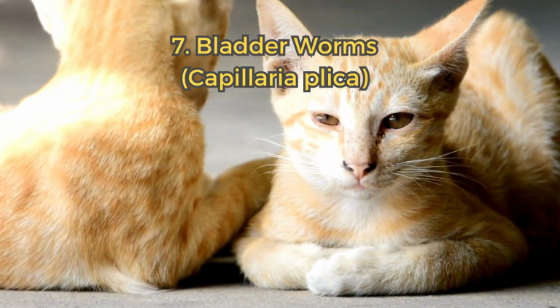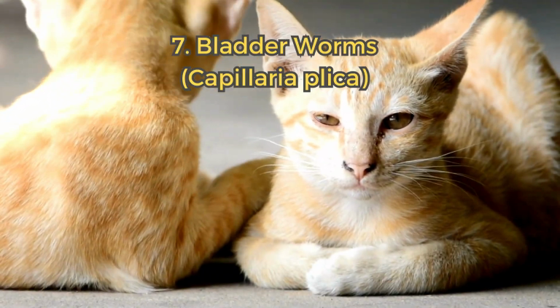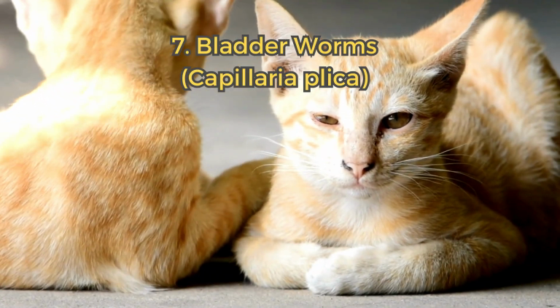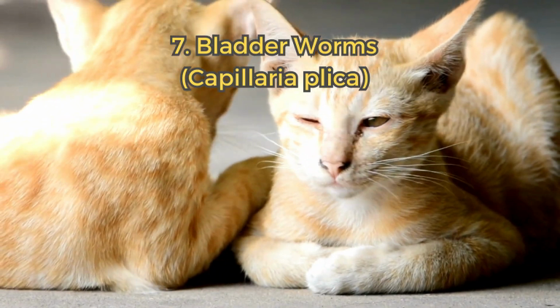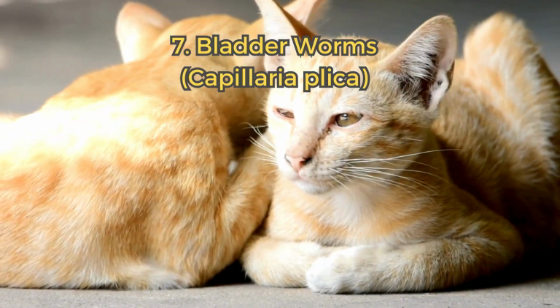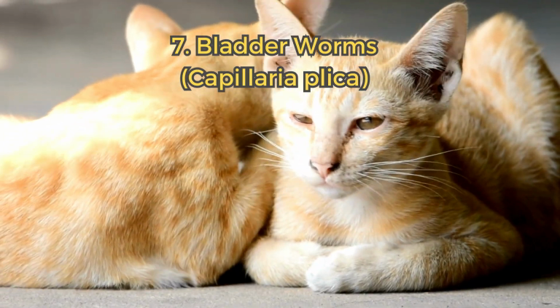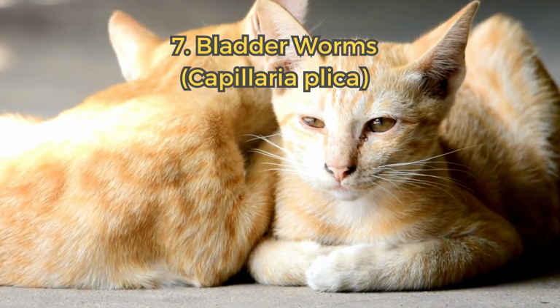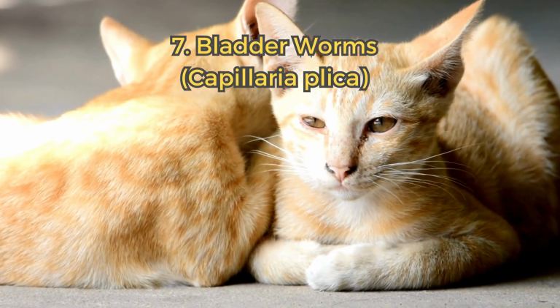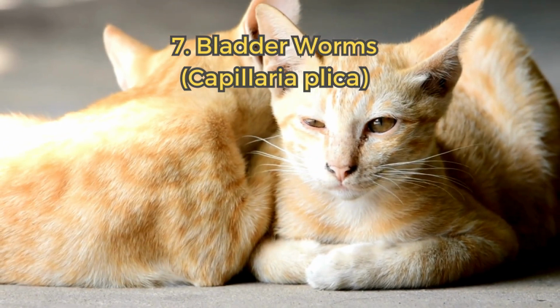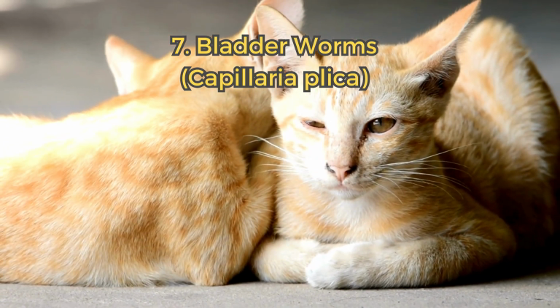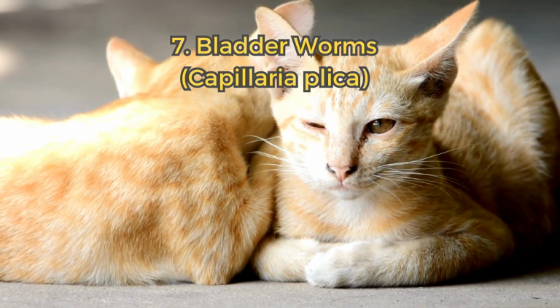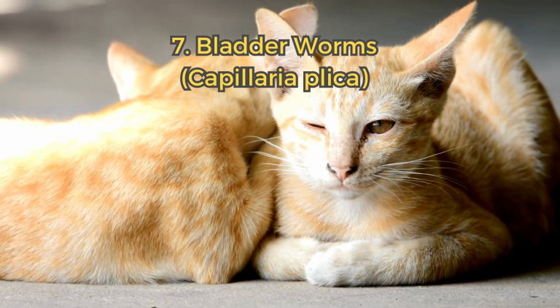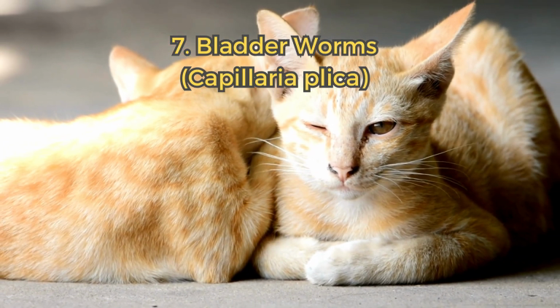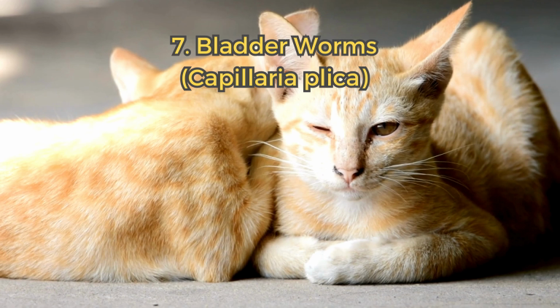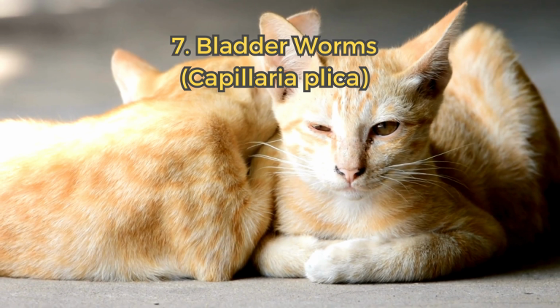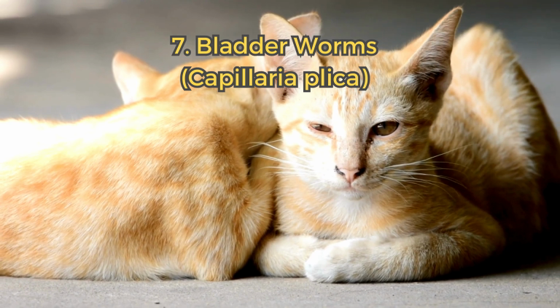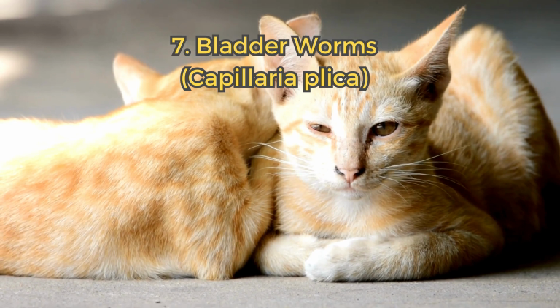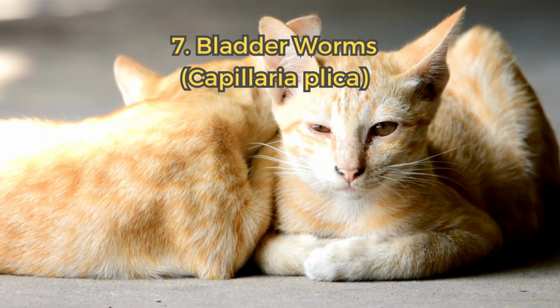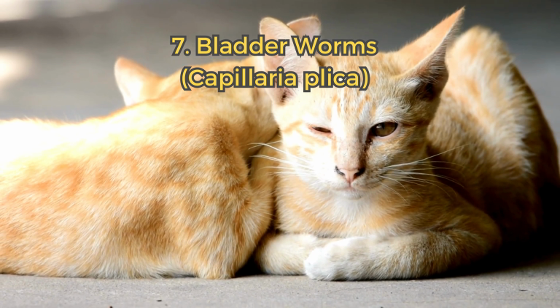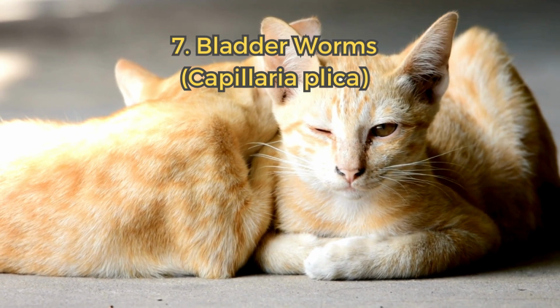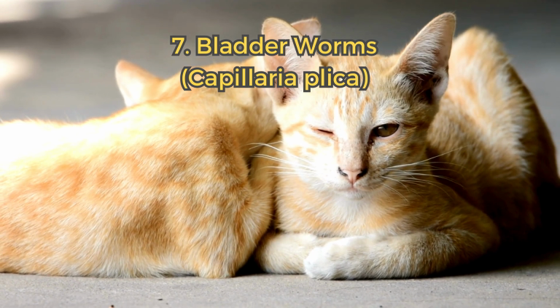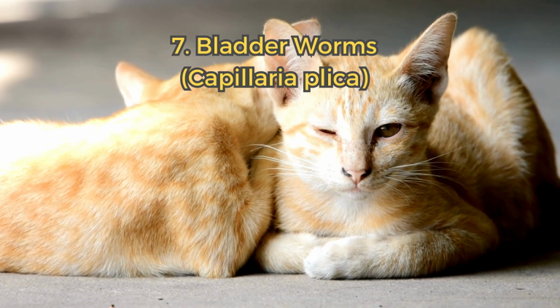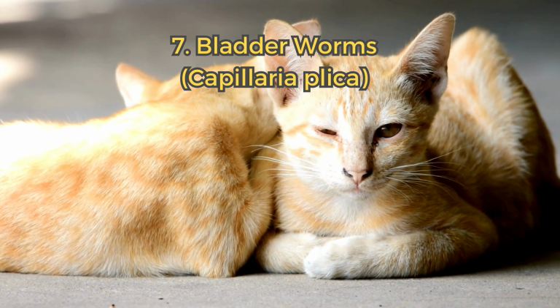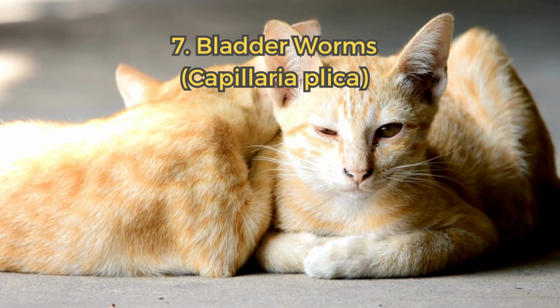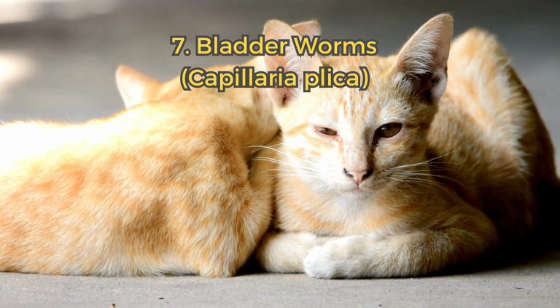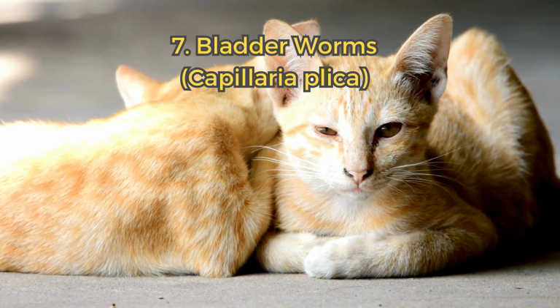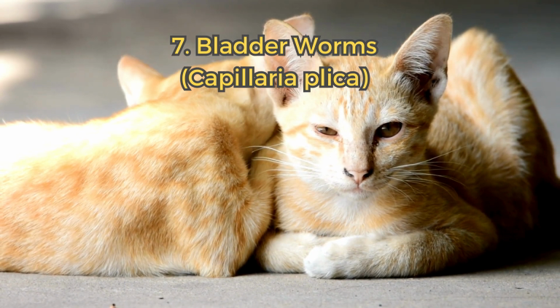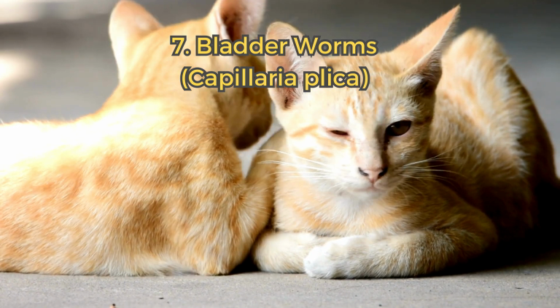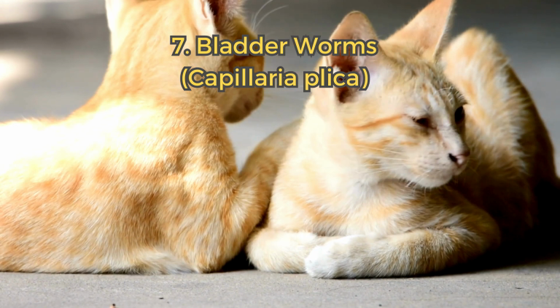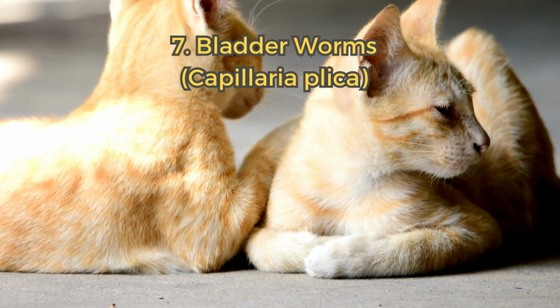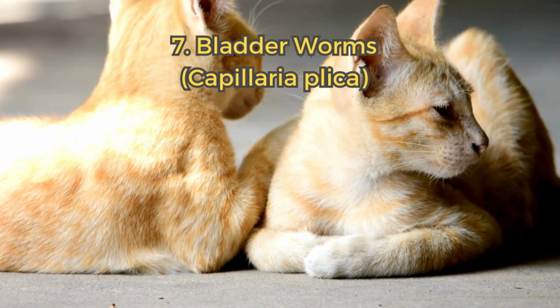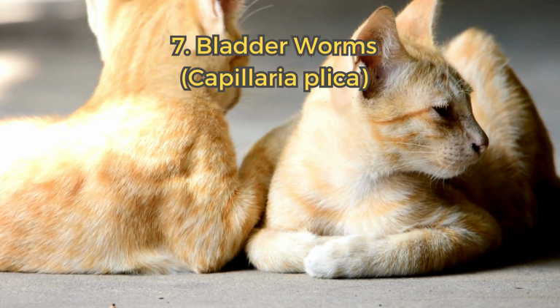7. Bladderworms. These worms live in the bladder and can cause urinary problems. Cats typically get them from contaminated water.